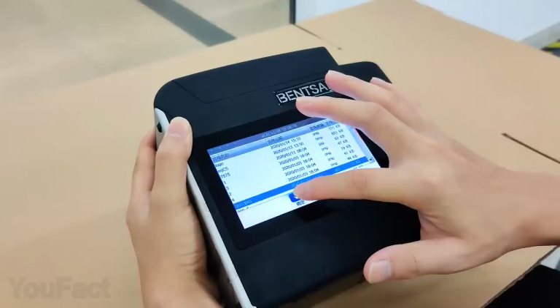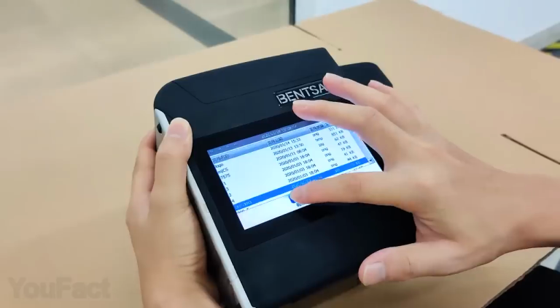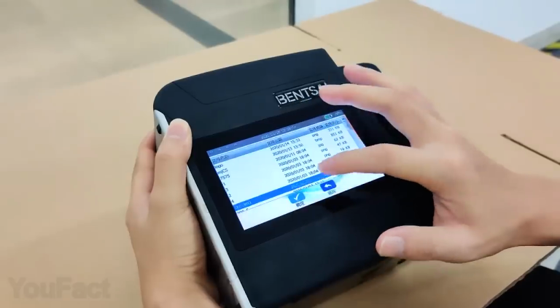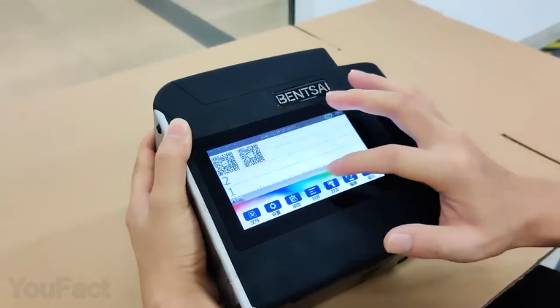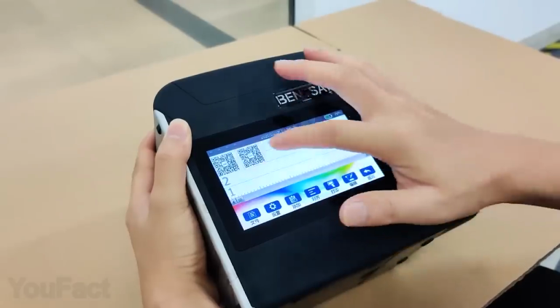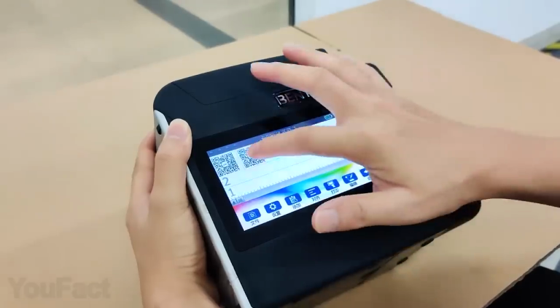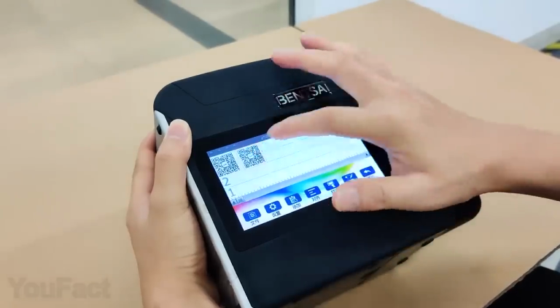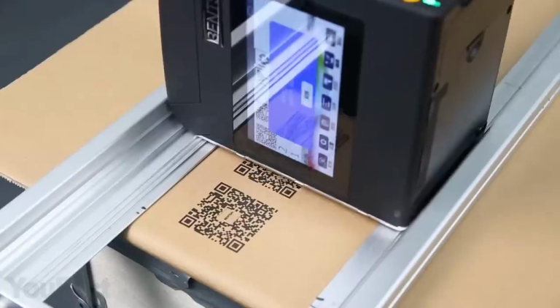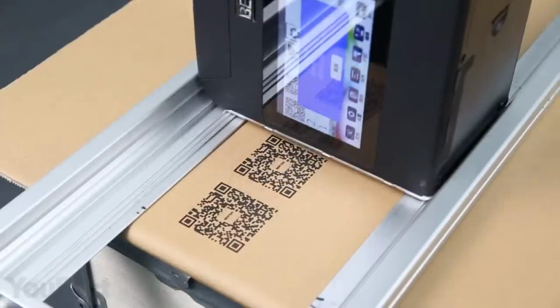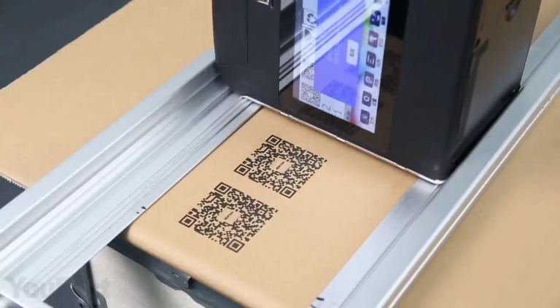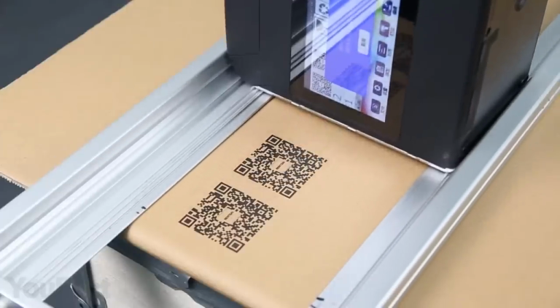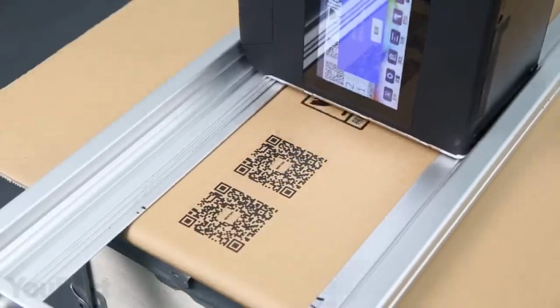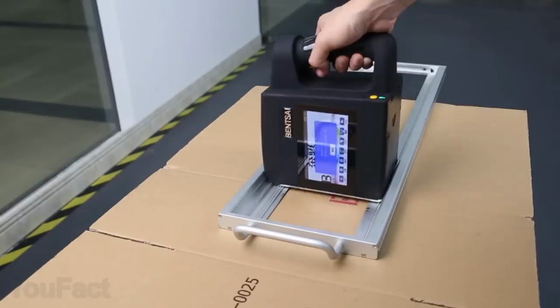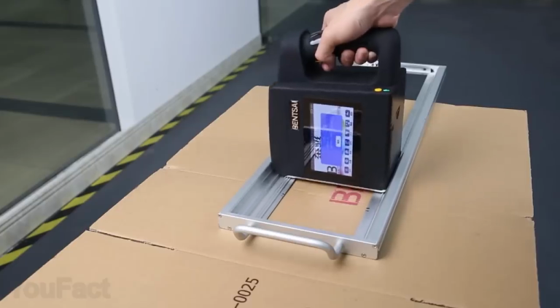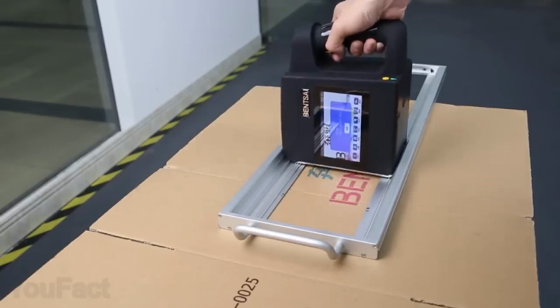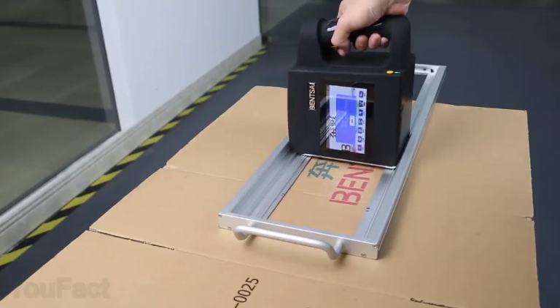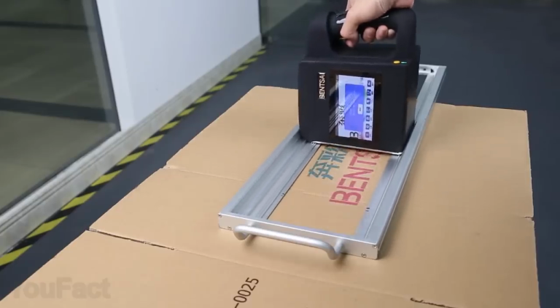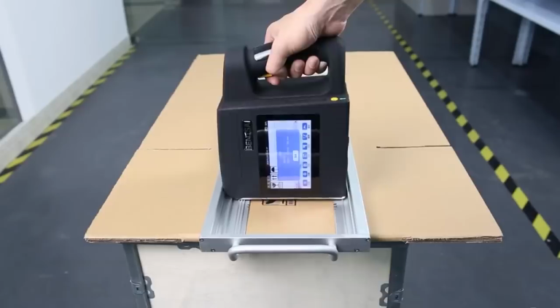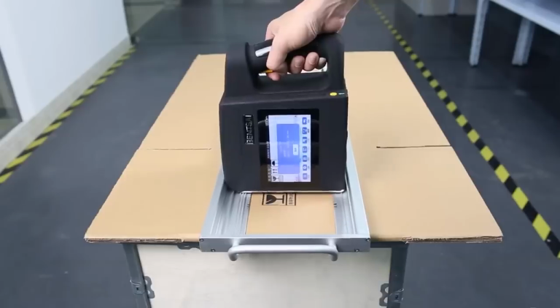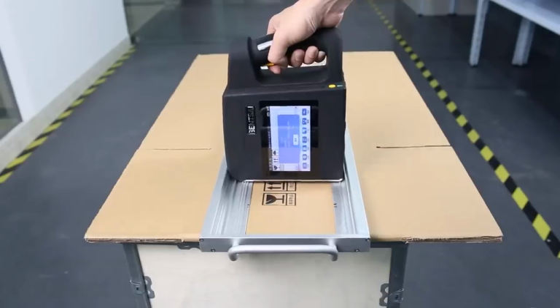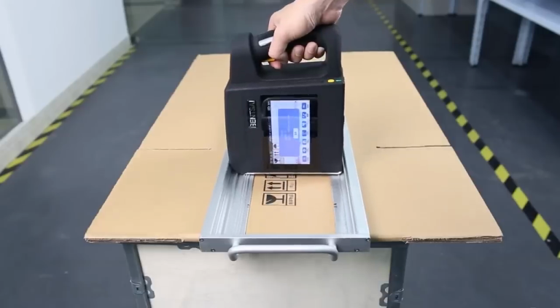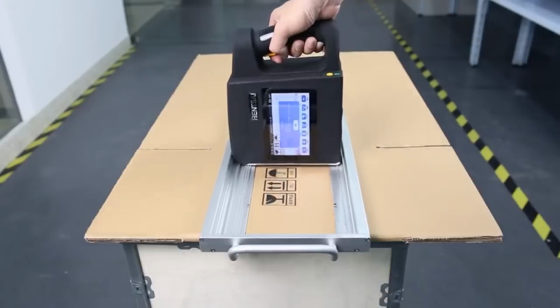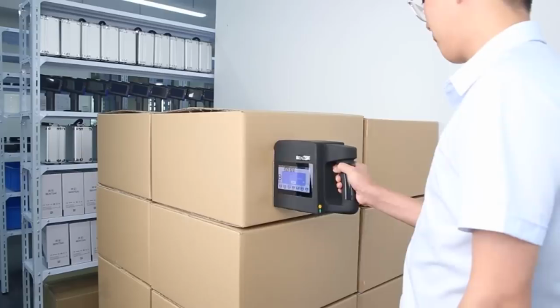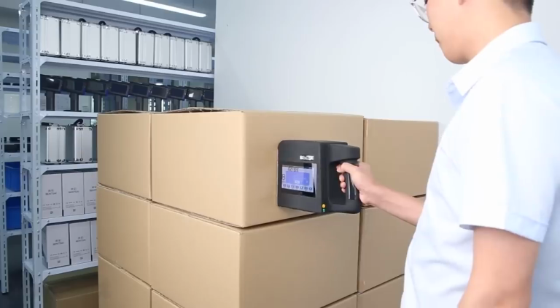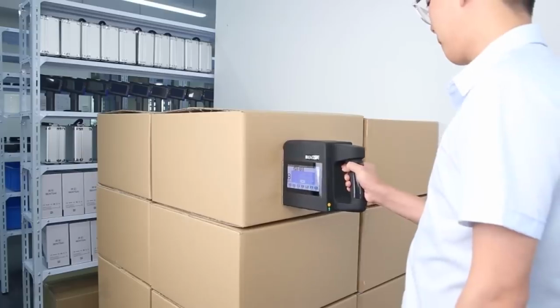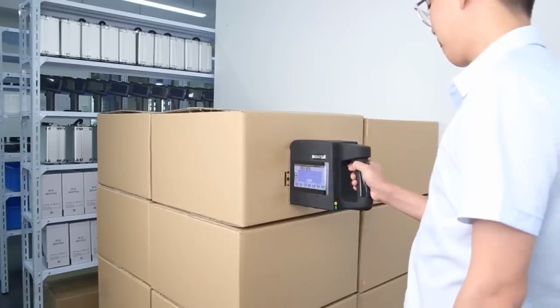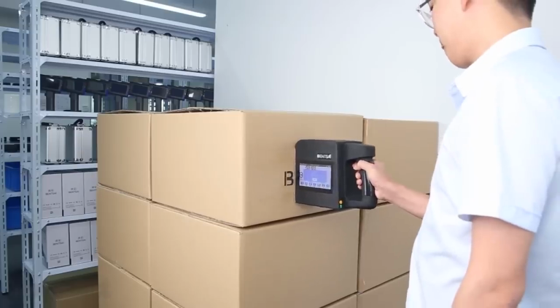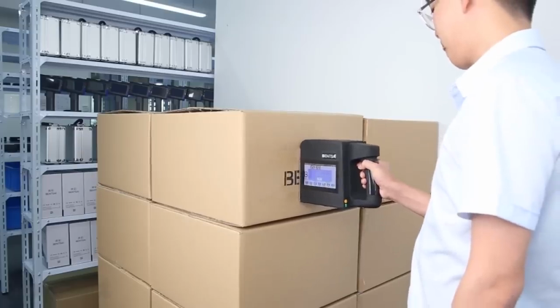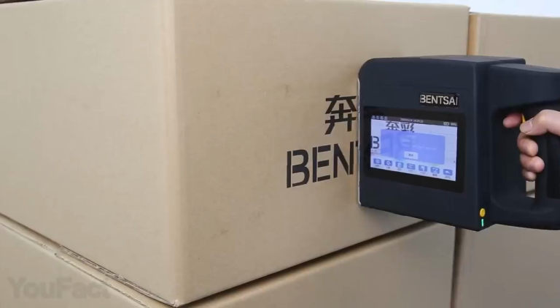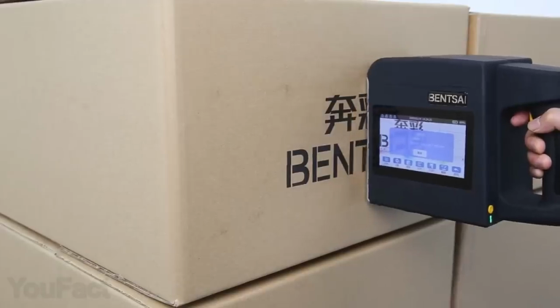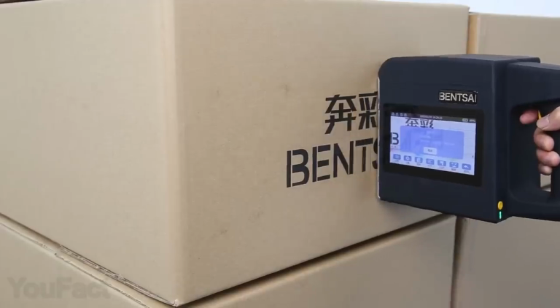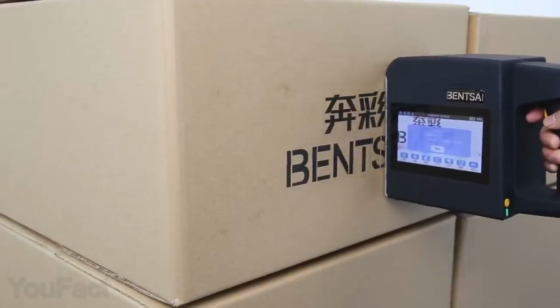The bigger model features a larger 5-inch screen along with 8 gigabytes of internal storage. And of course, a big printer allows big fonts.